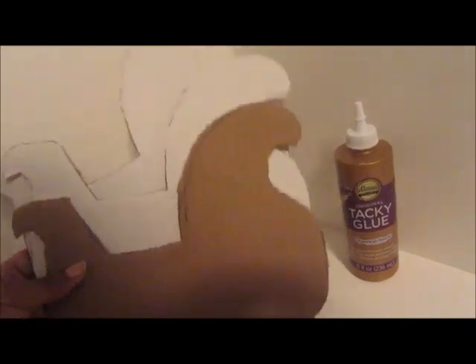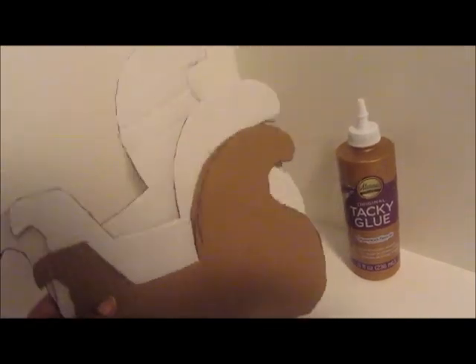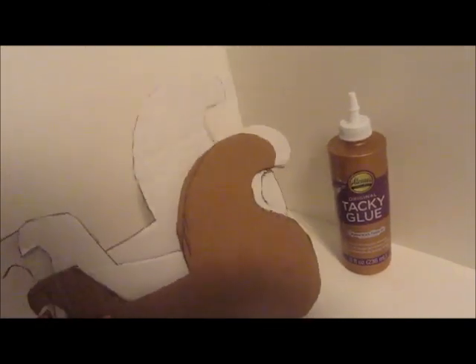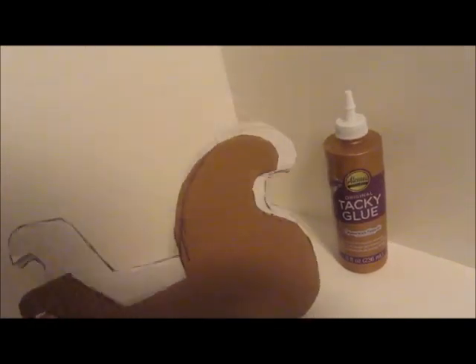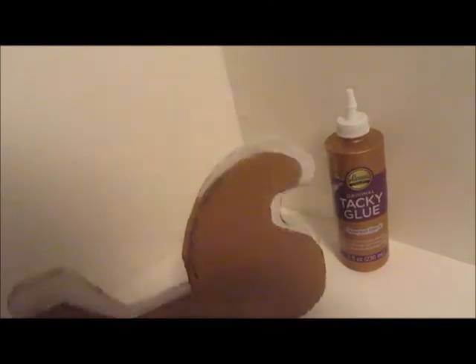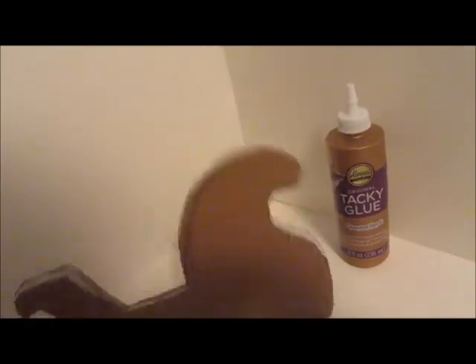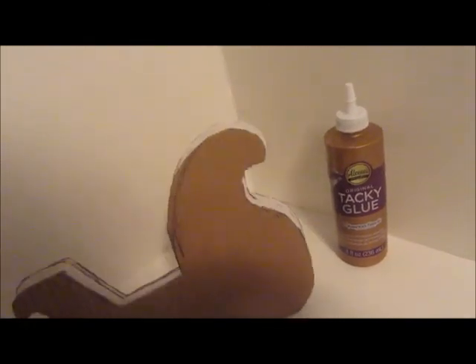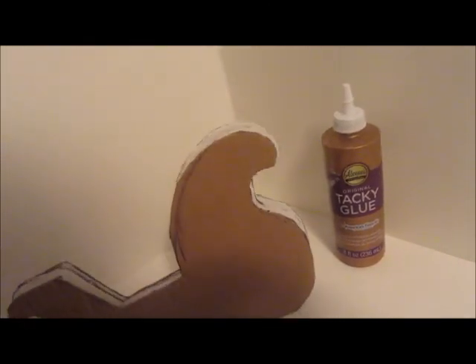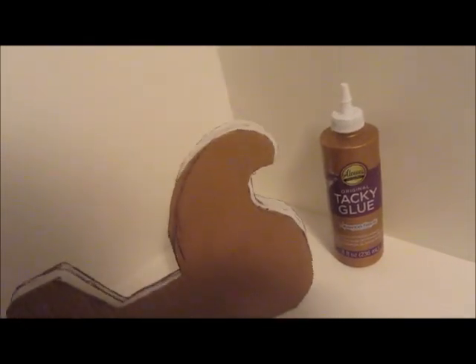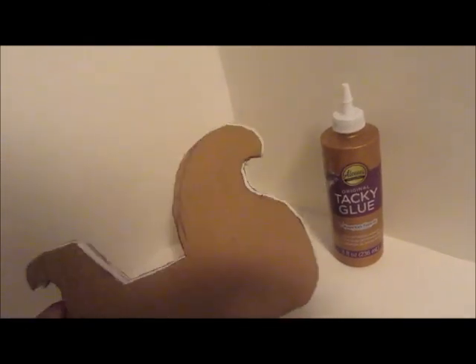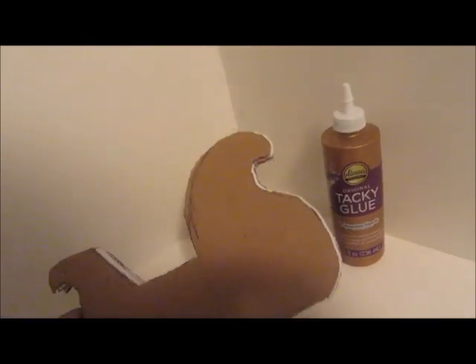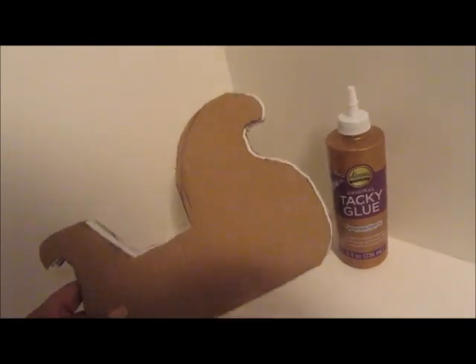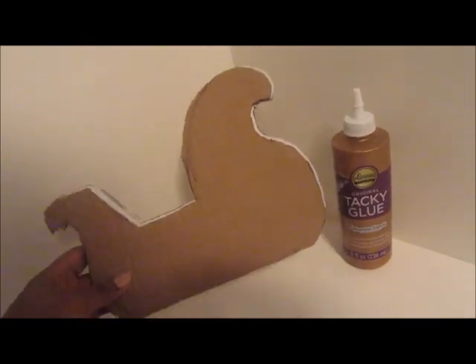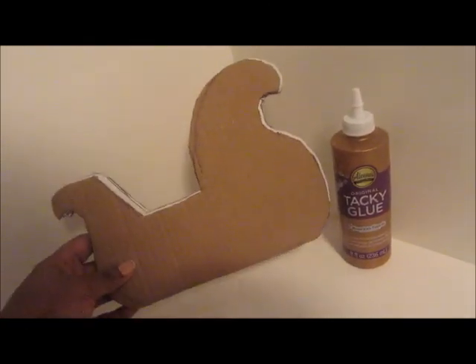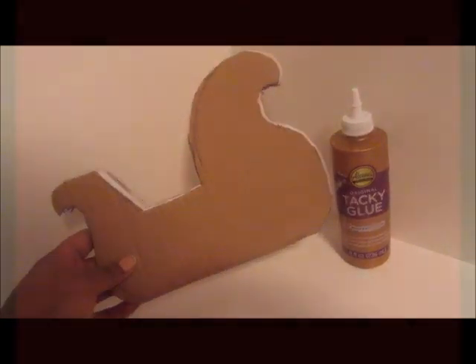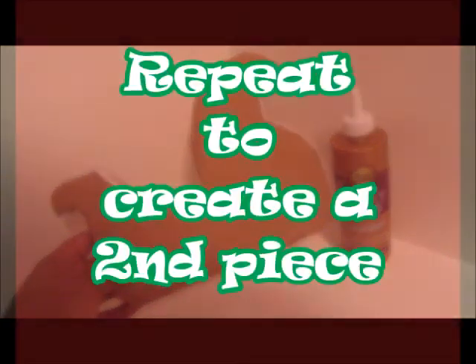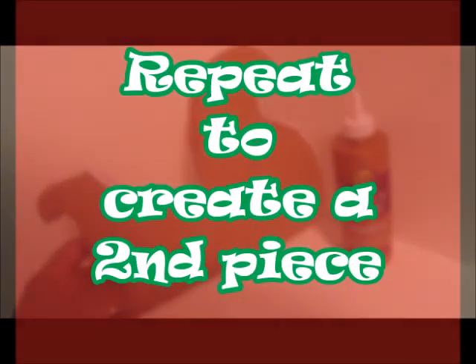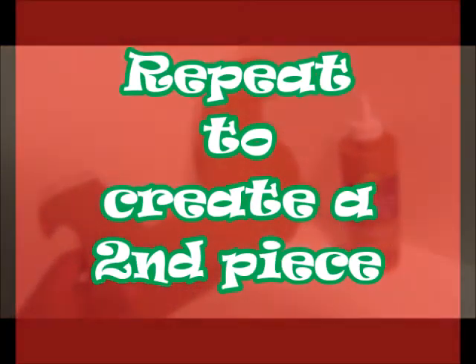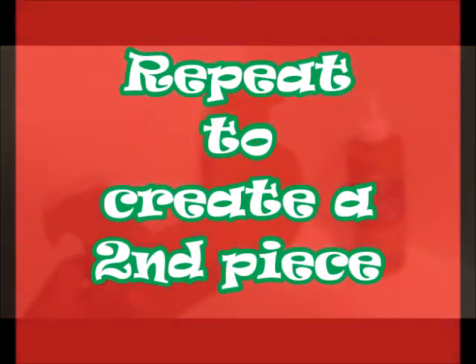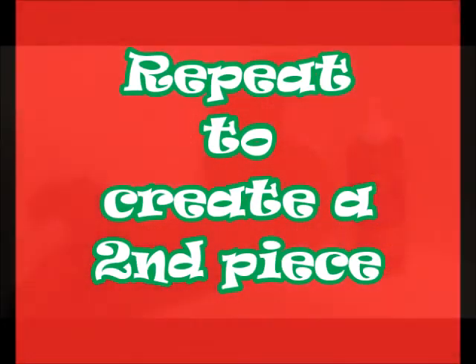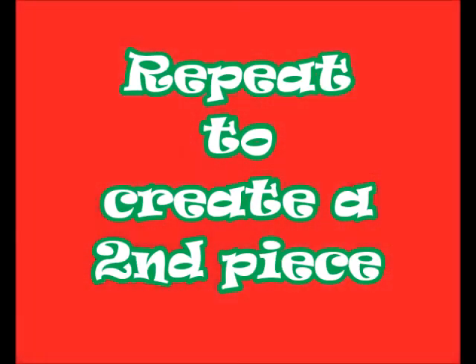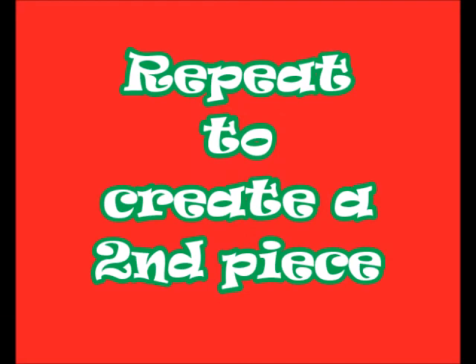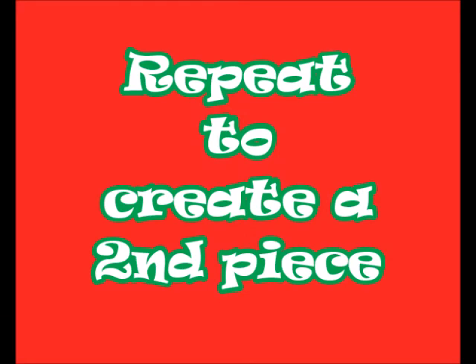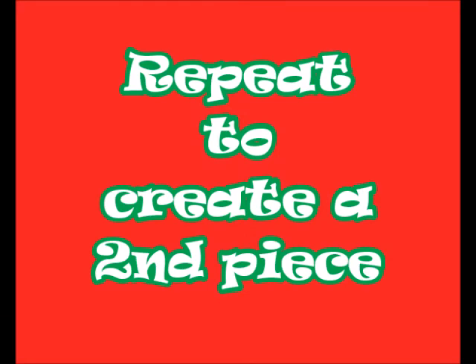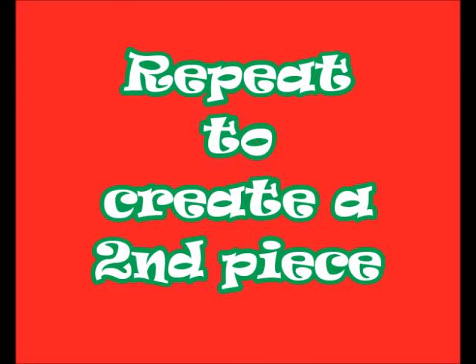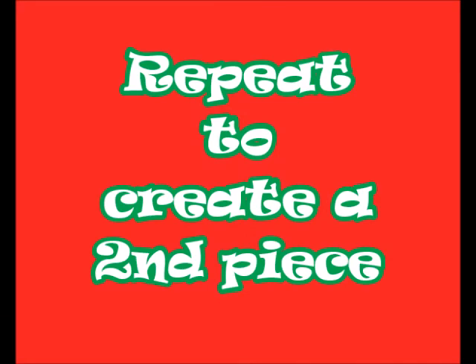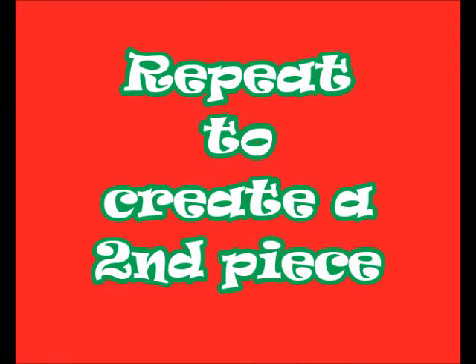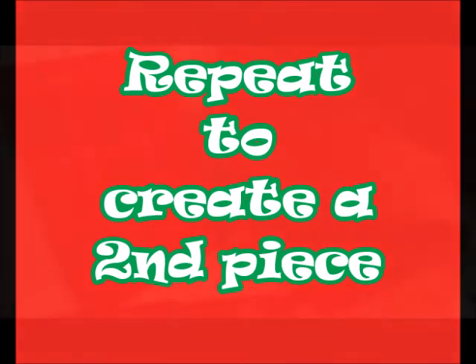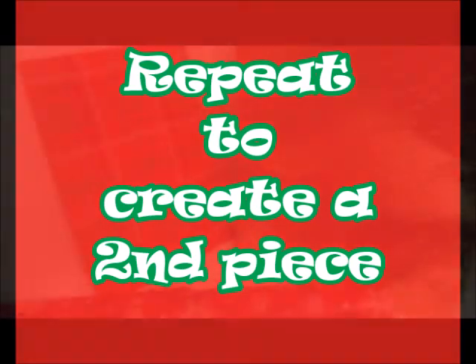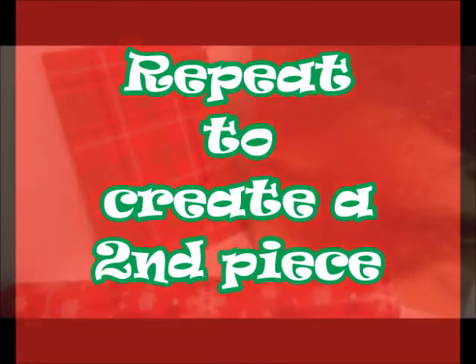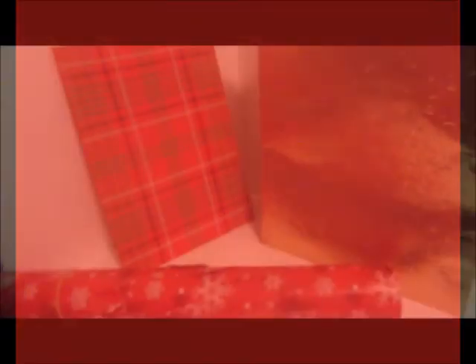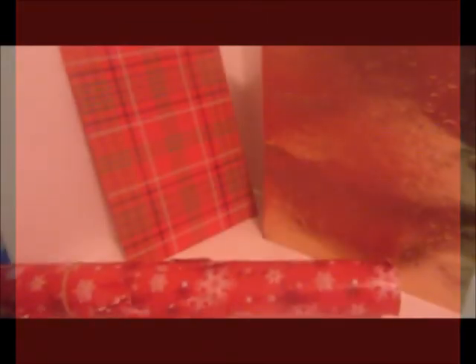Glue it together, and then we'll do it twice so we'll have two pieces — they'll both be stacks of three.